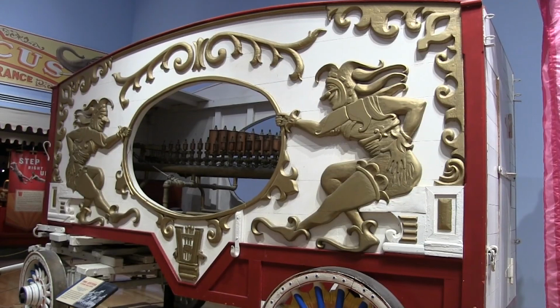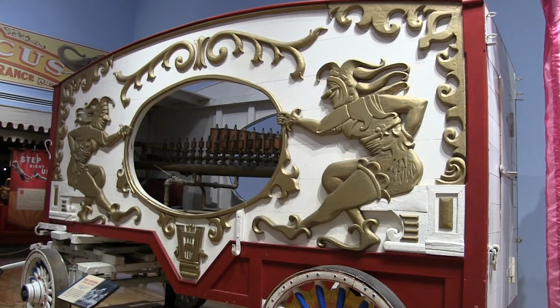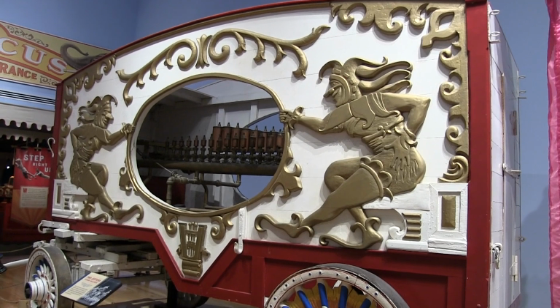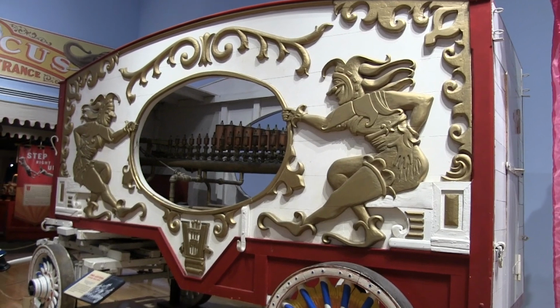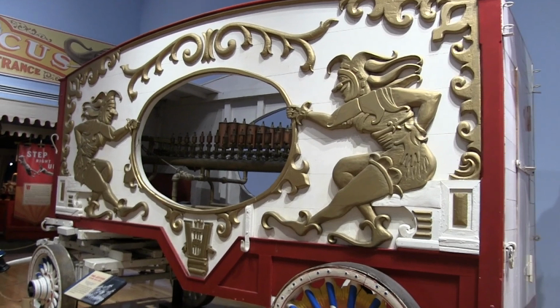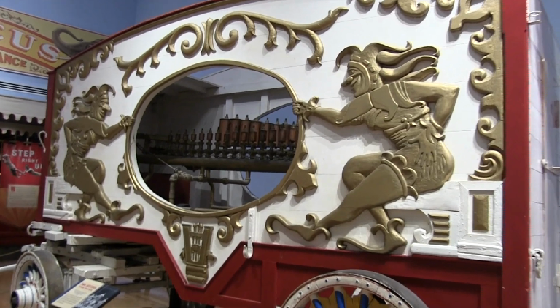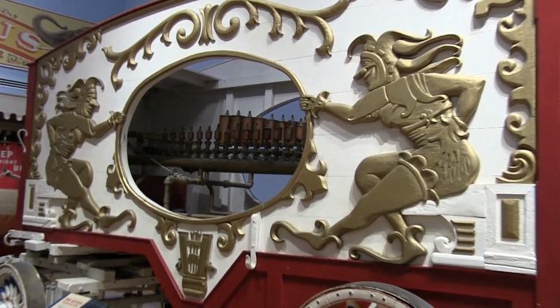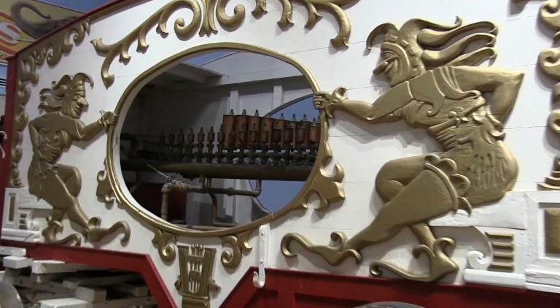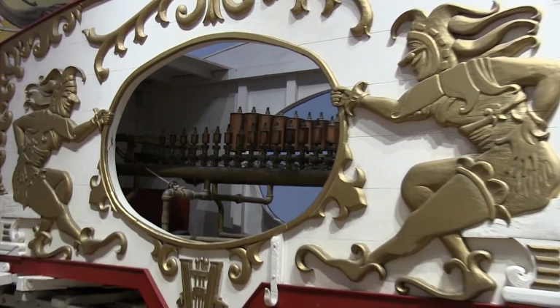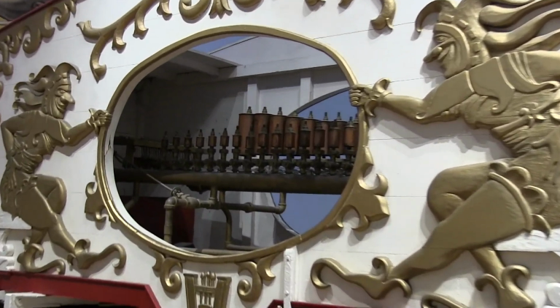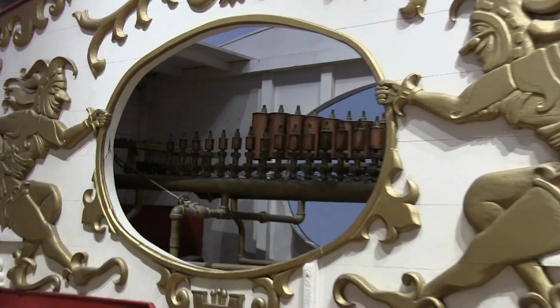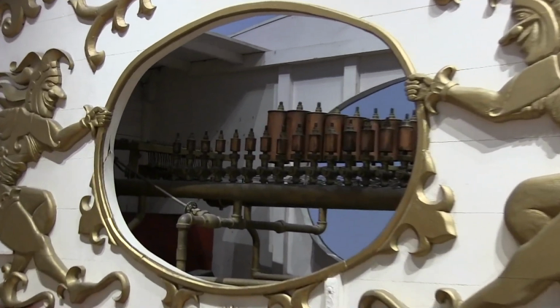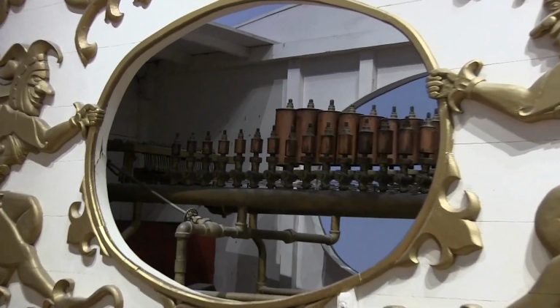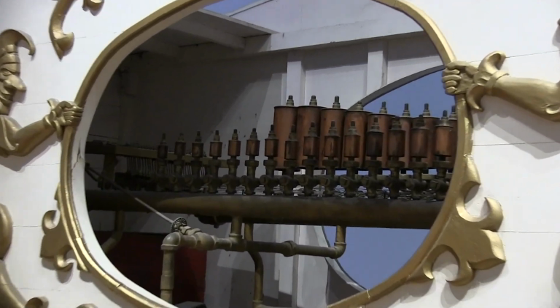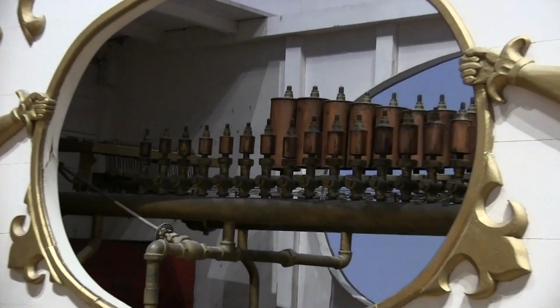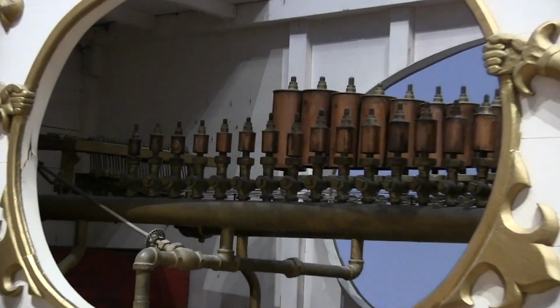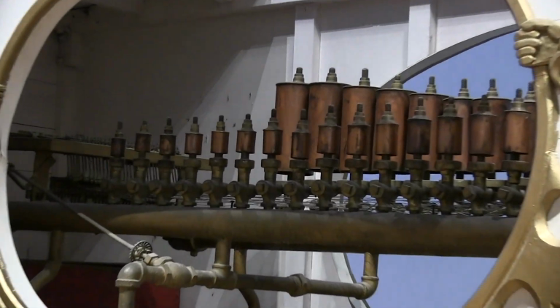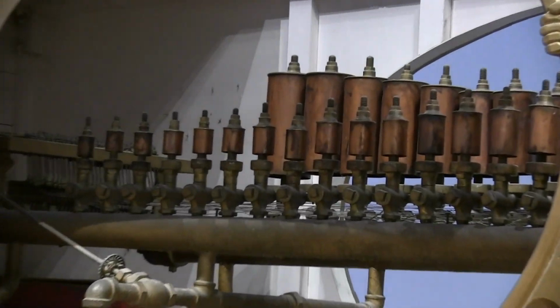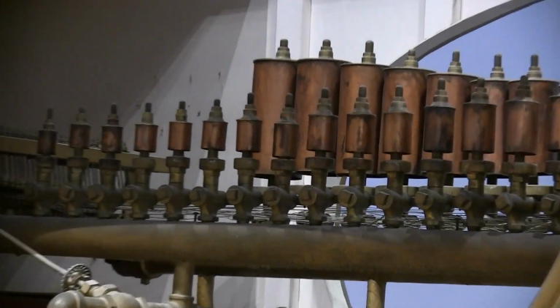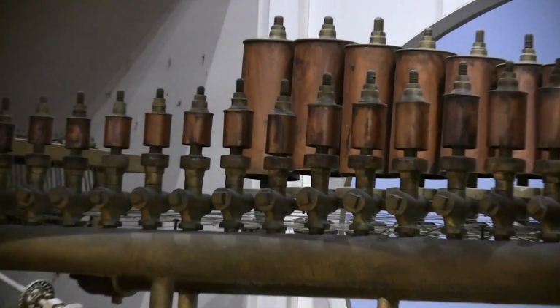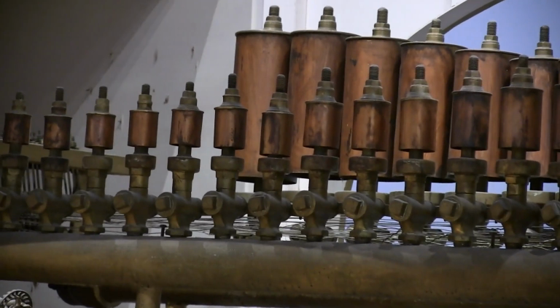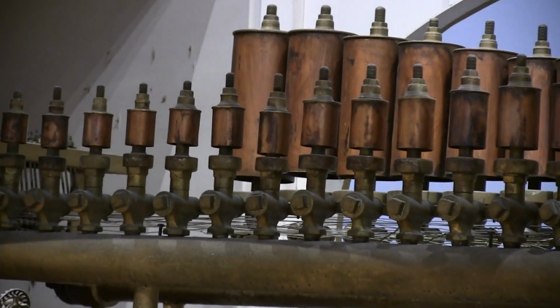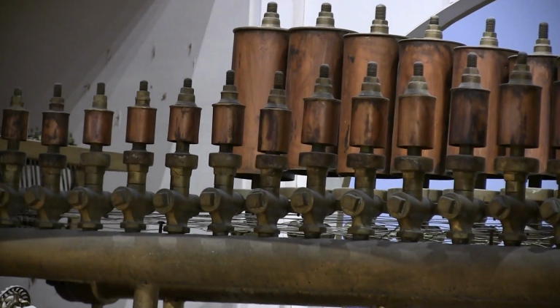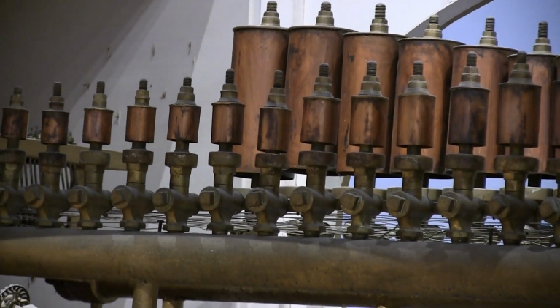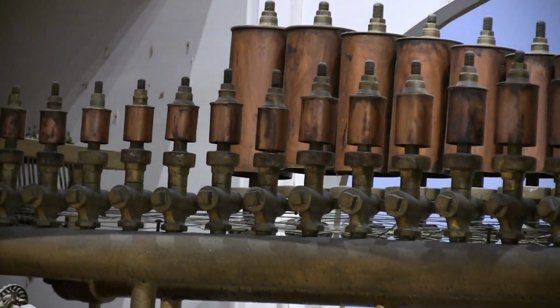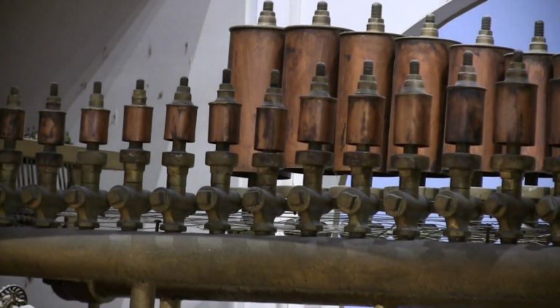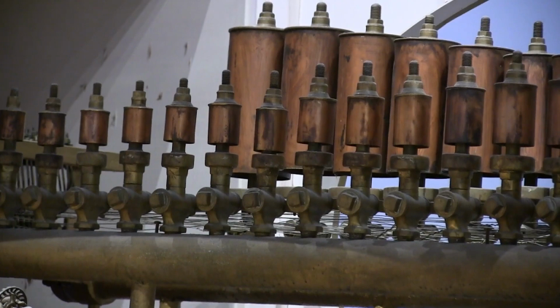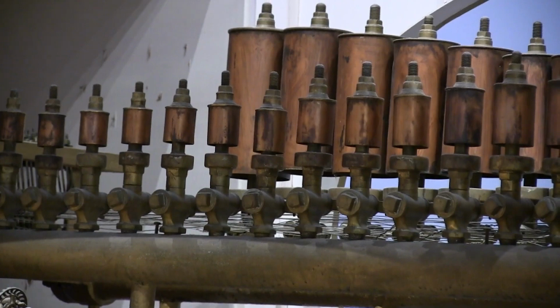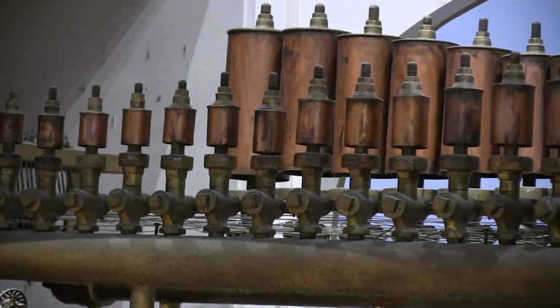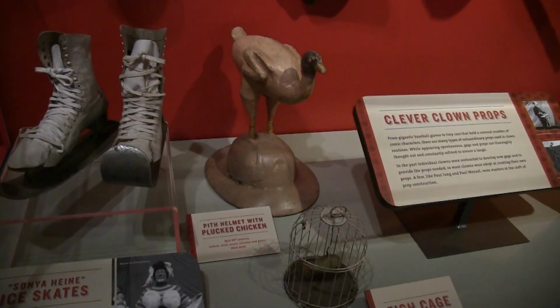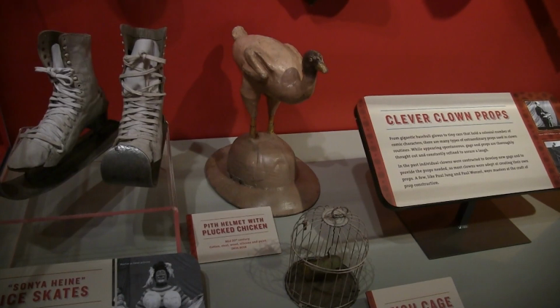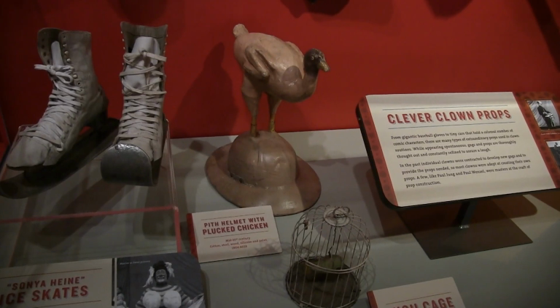This is a Twingester steam-powered calliope, similar to a pipe organ, but powered by steam.